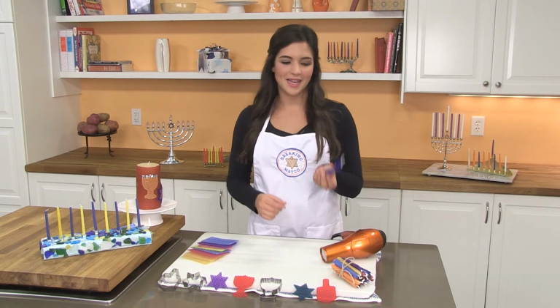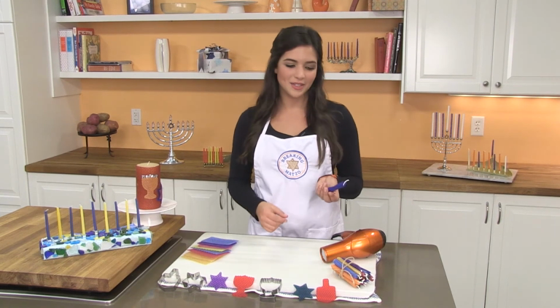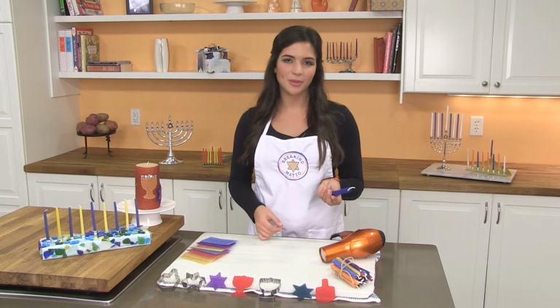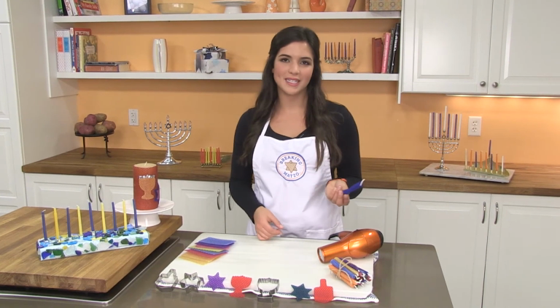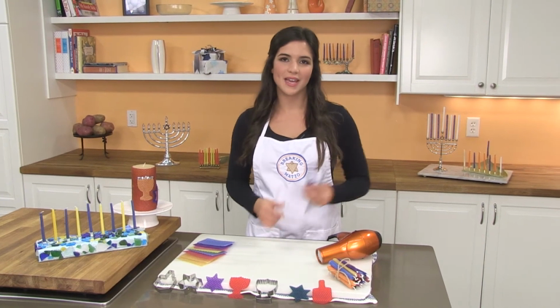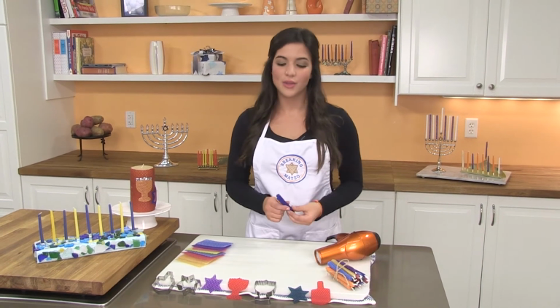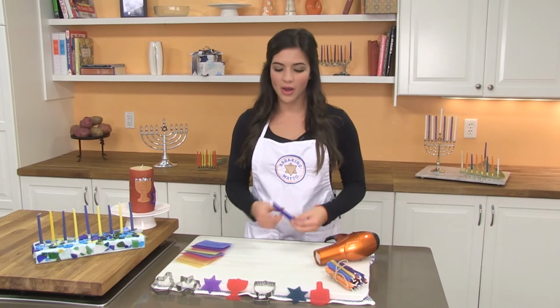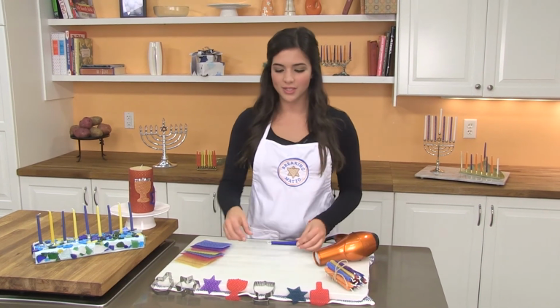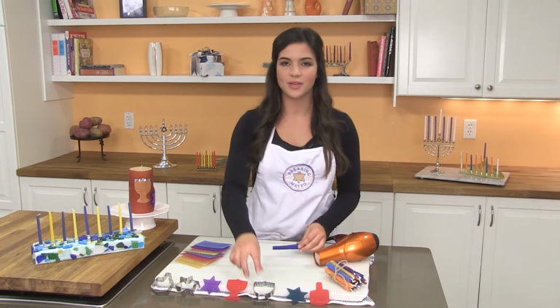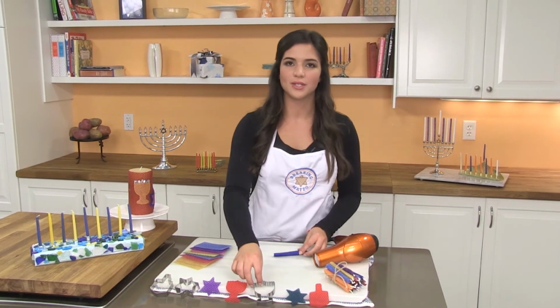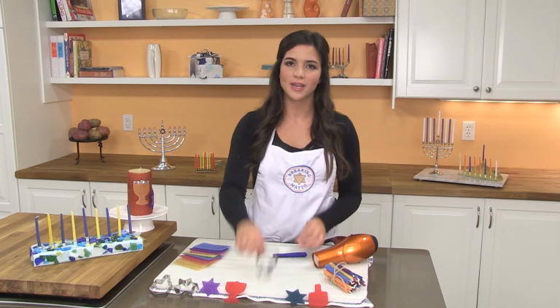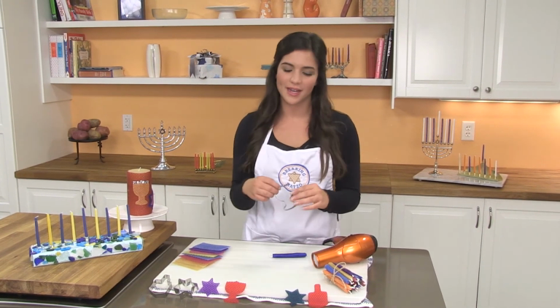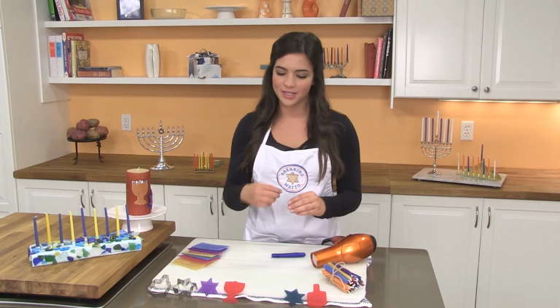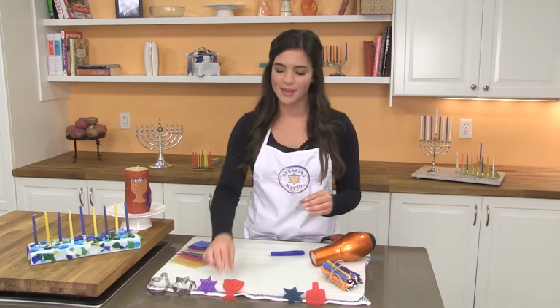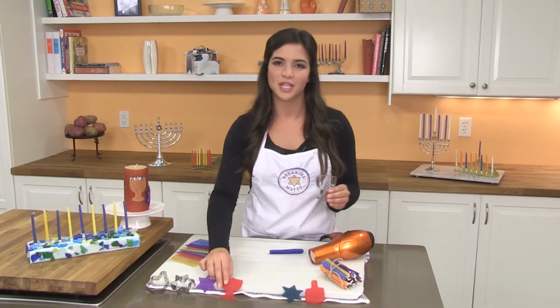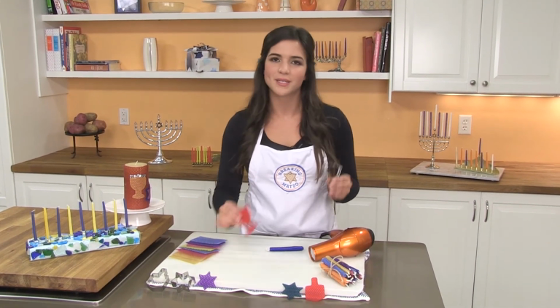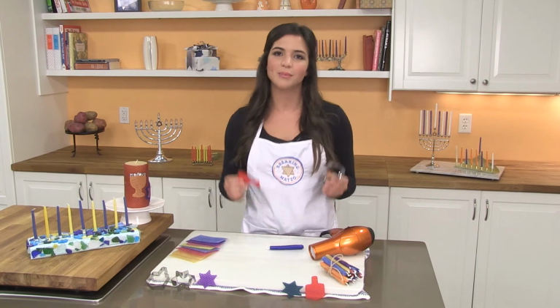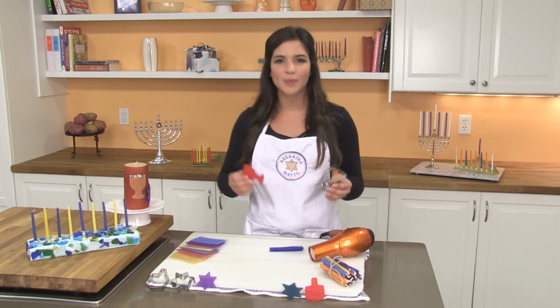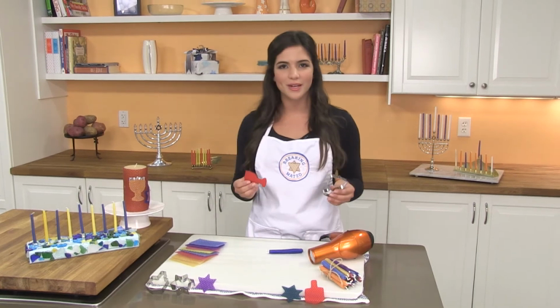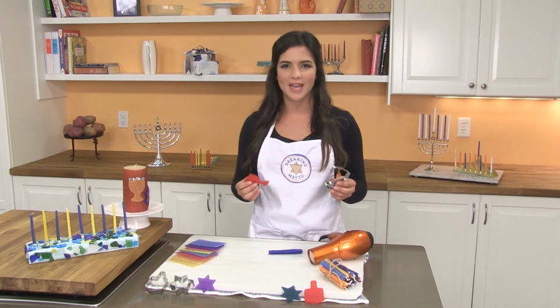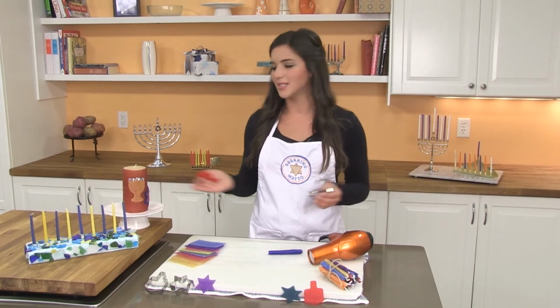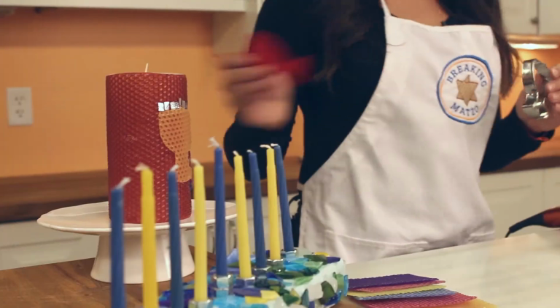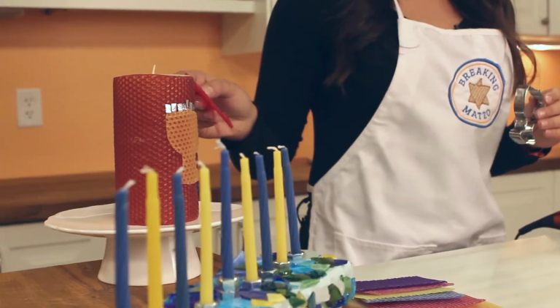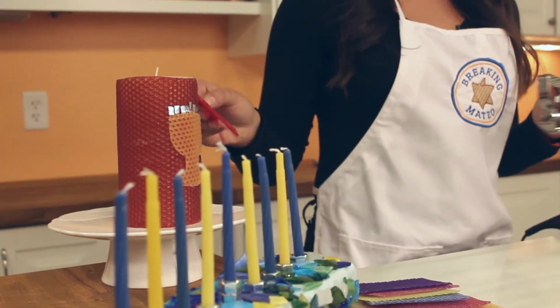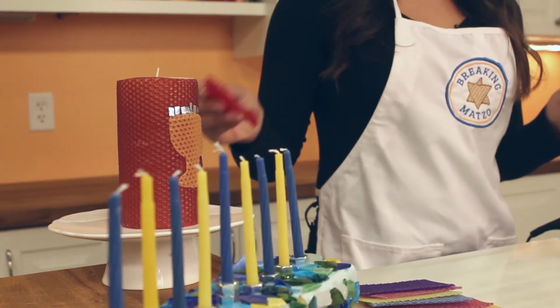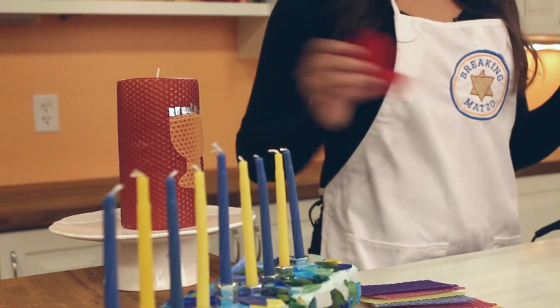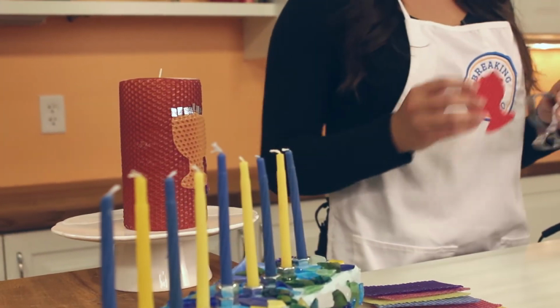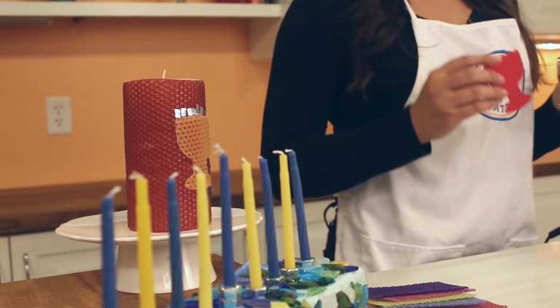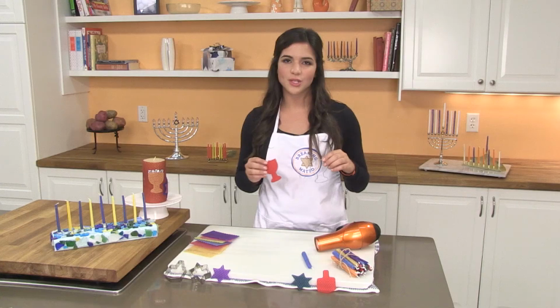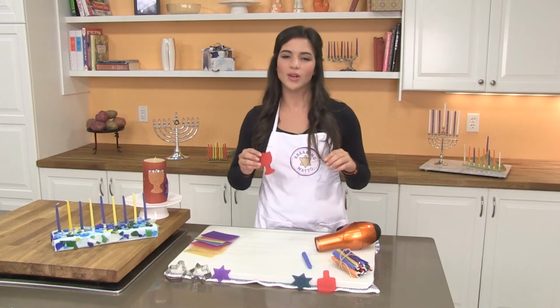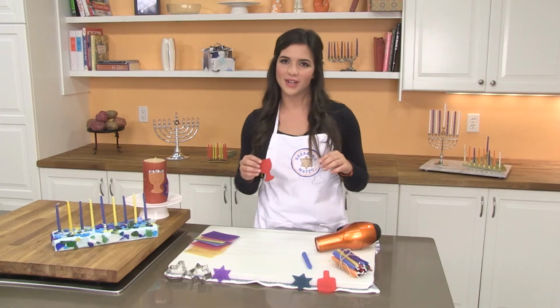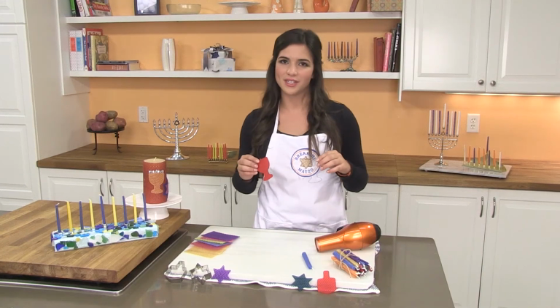It's super easy. You can also use cookie cutters to make shapes and put them on bigger candles like this one. They're great for gifts or decorations.